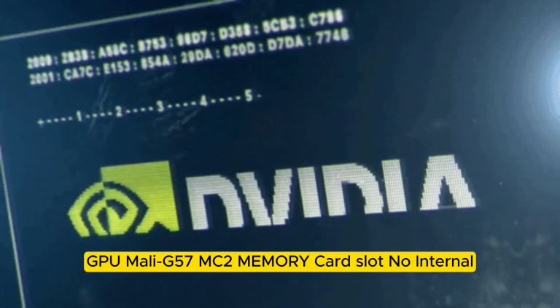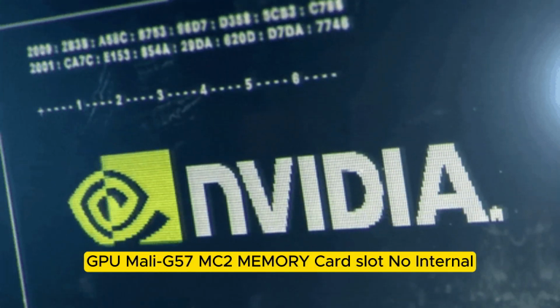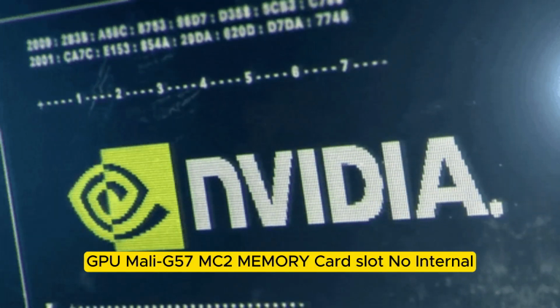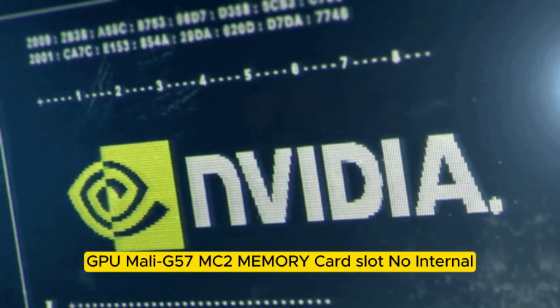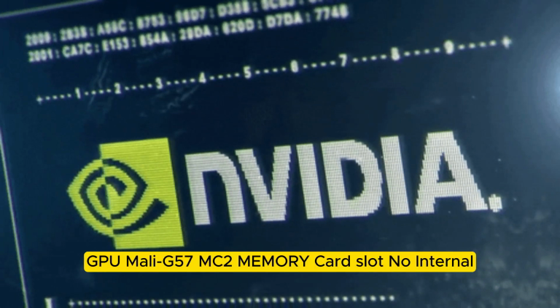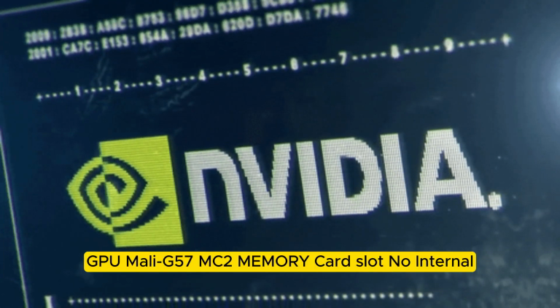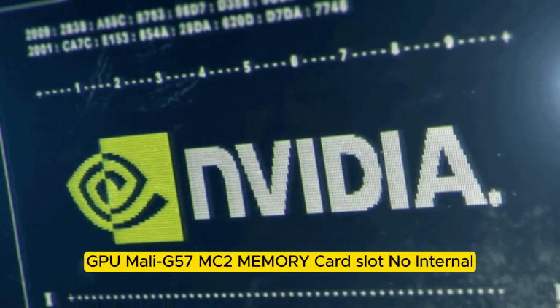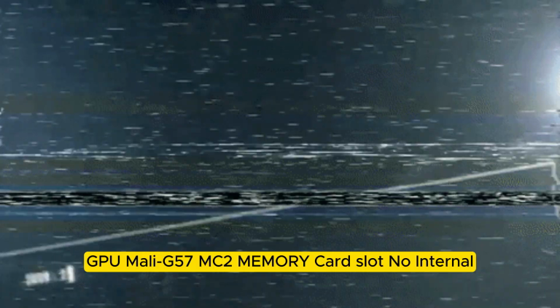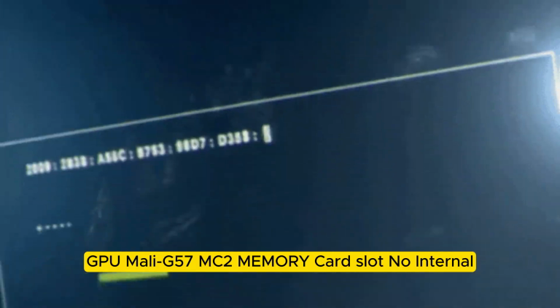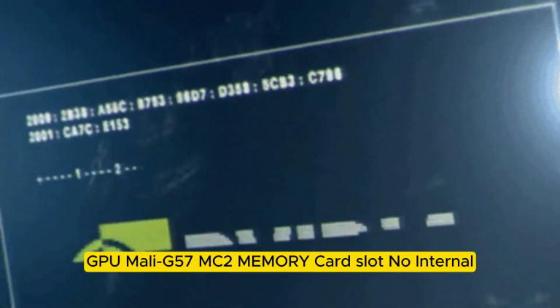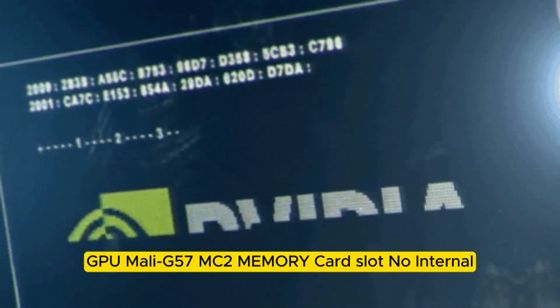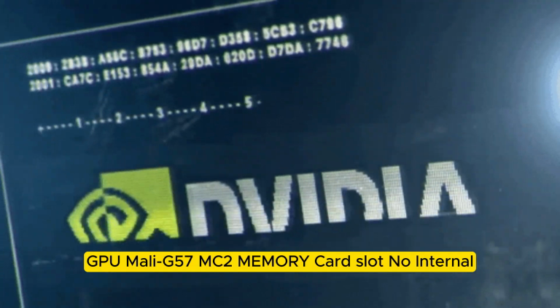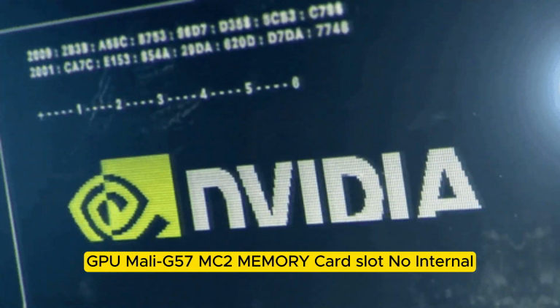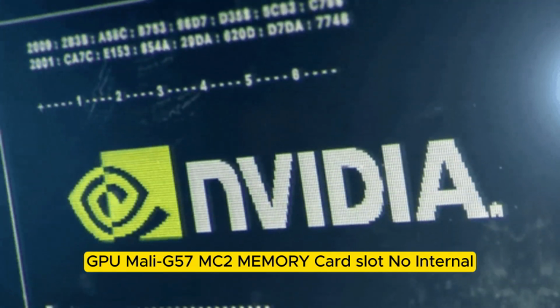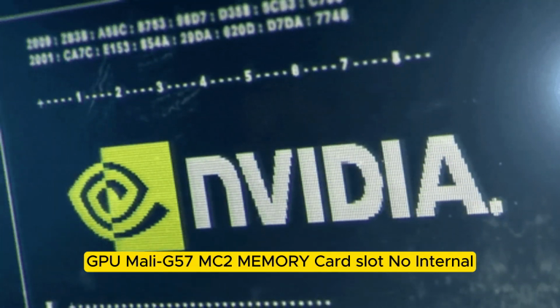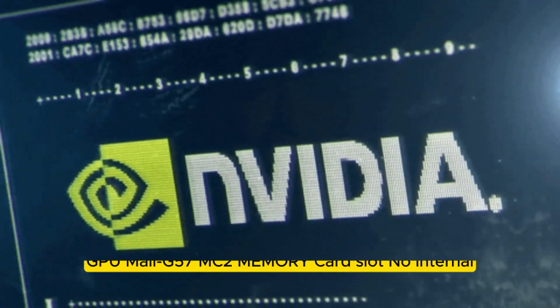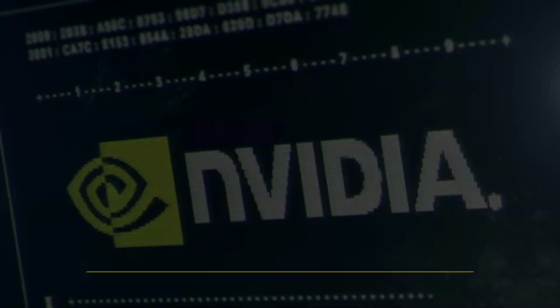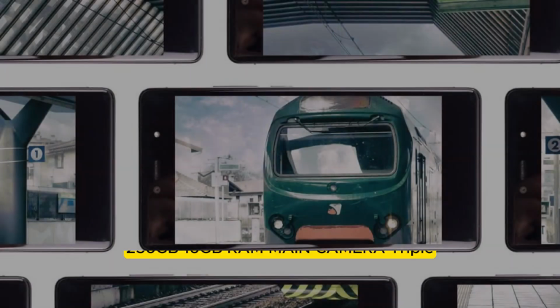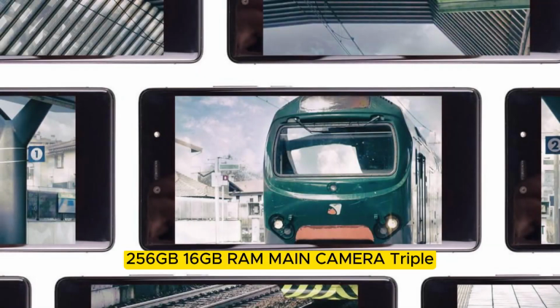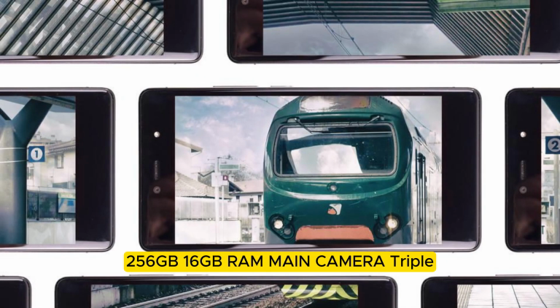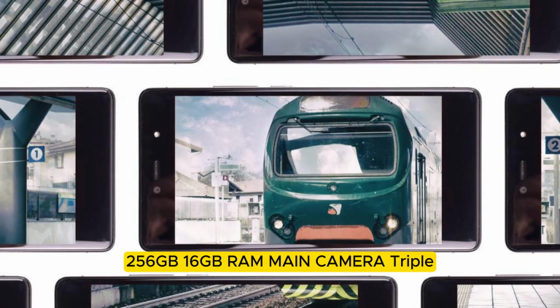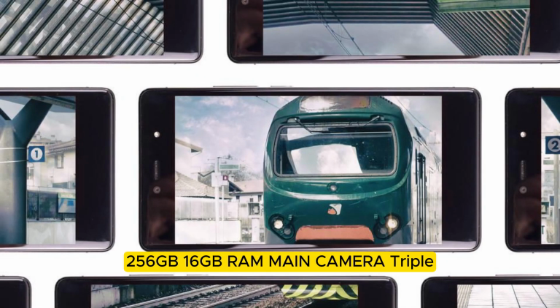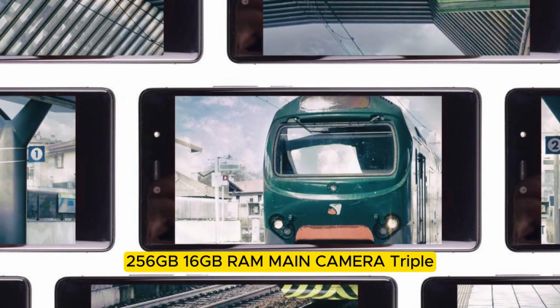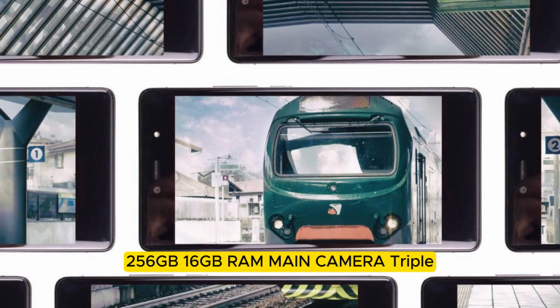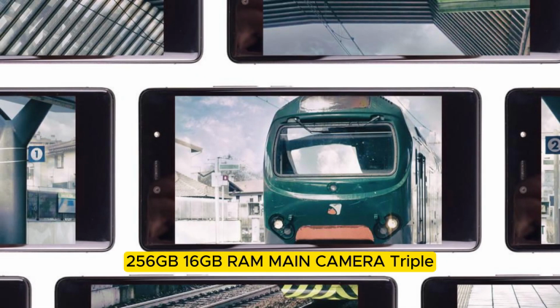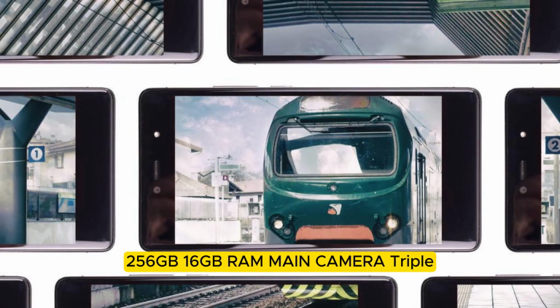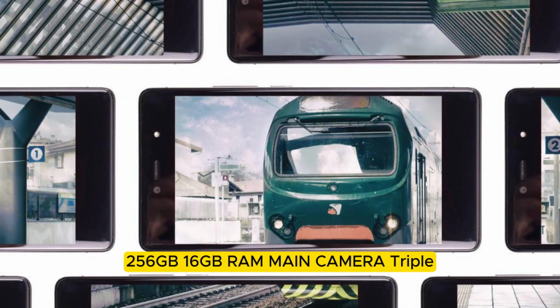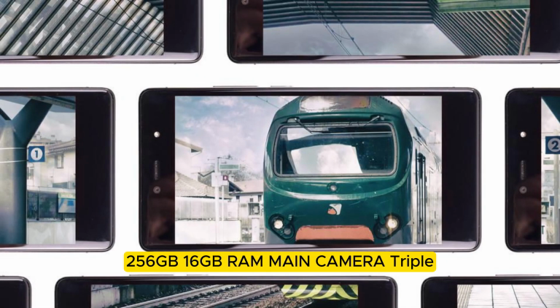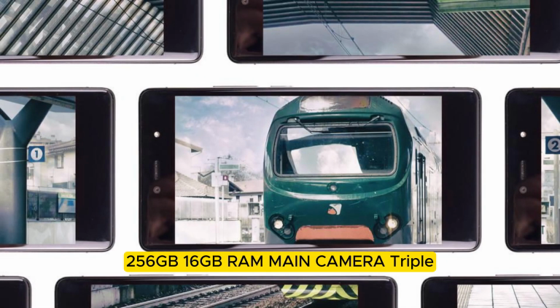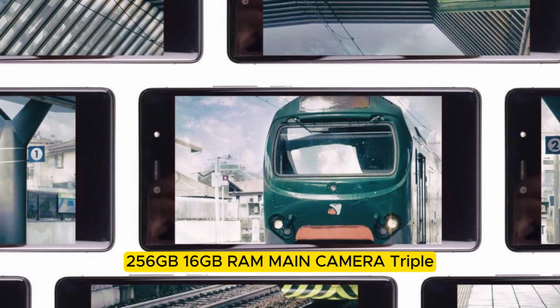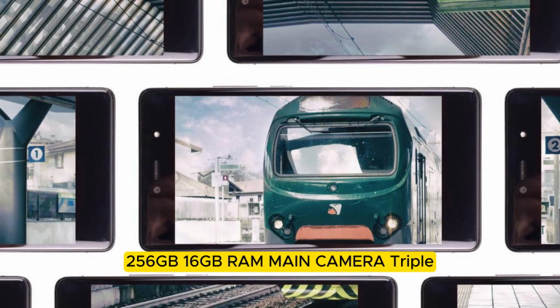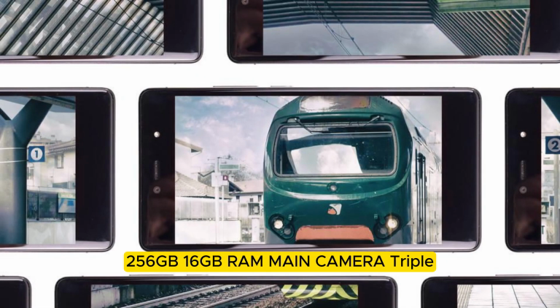Memory: No card slot. Internal storage: 256 GB with 16 GB RAM.